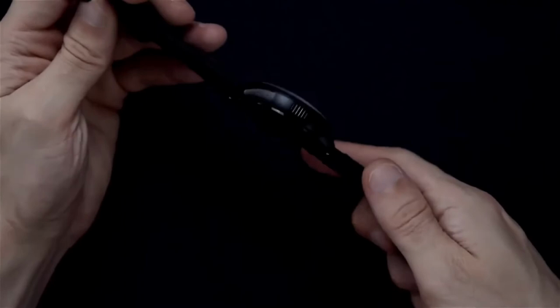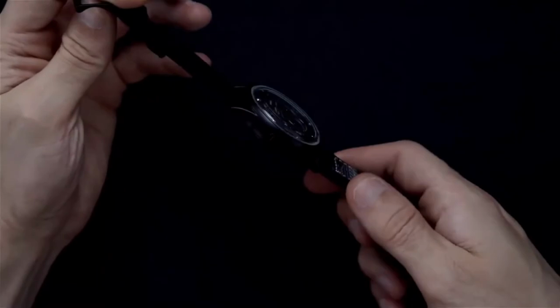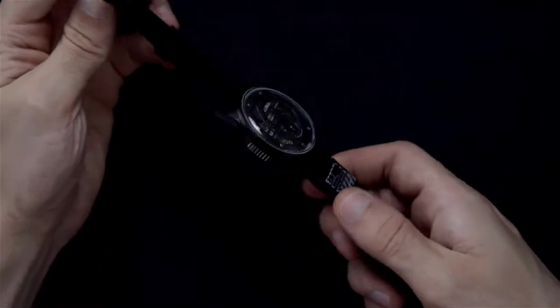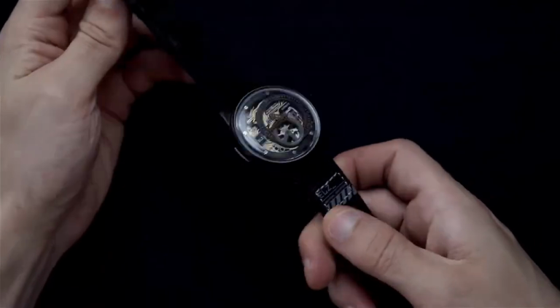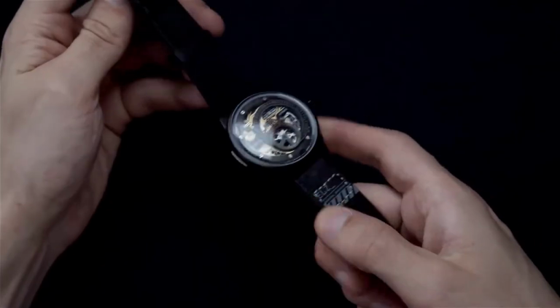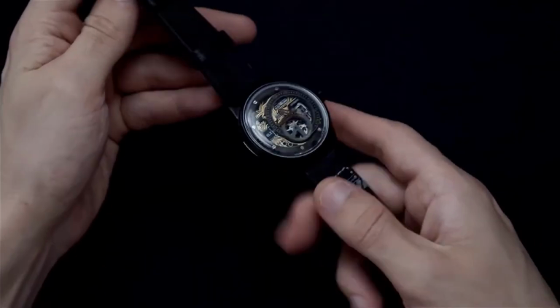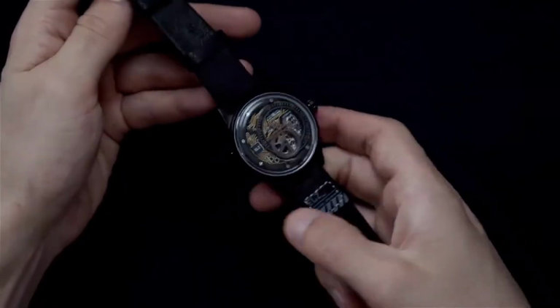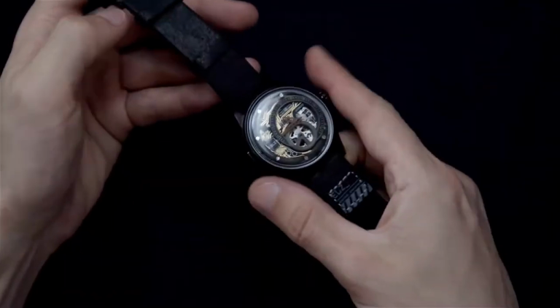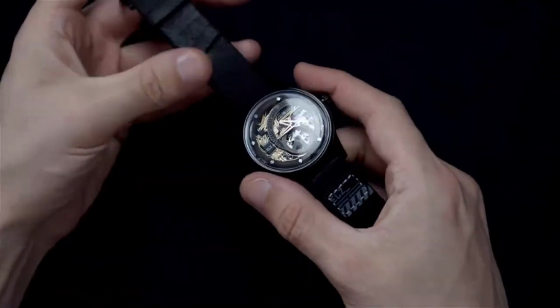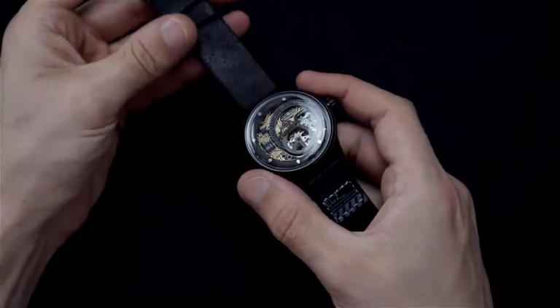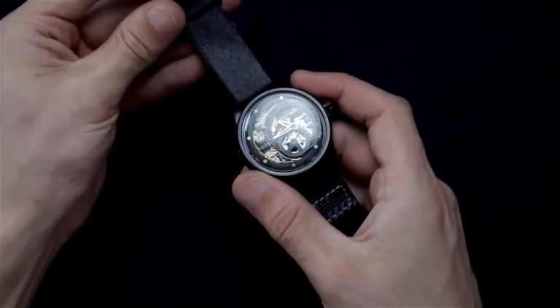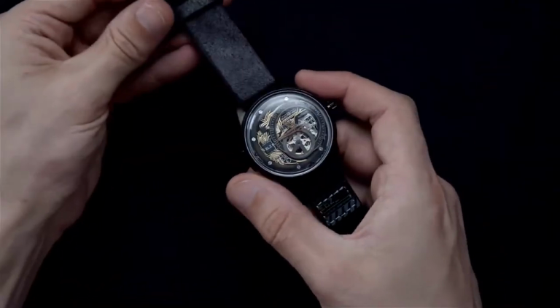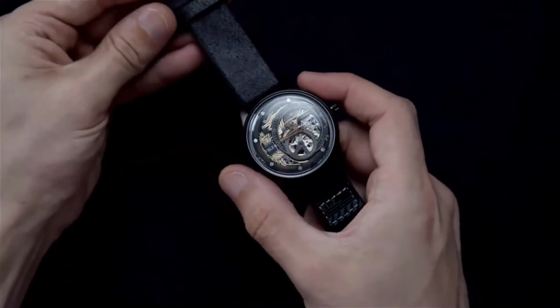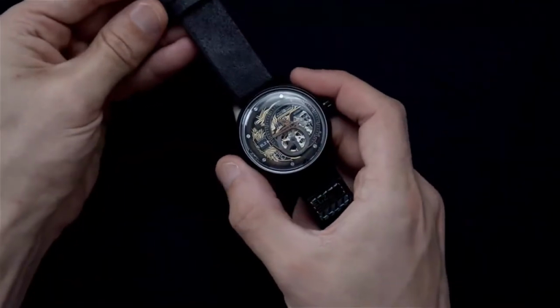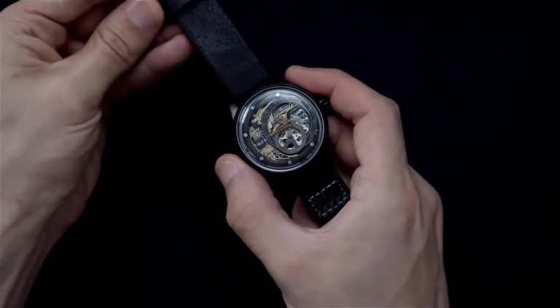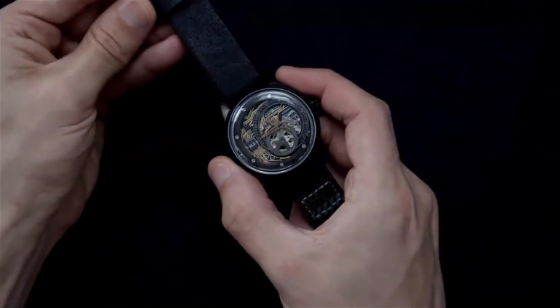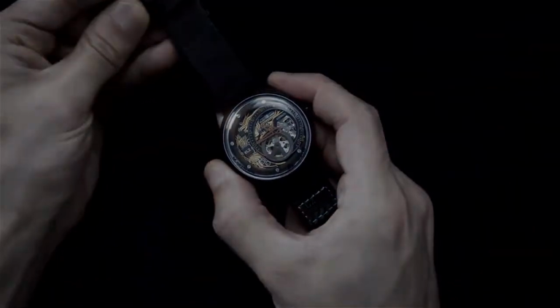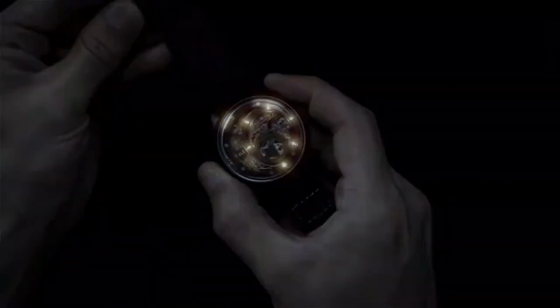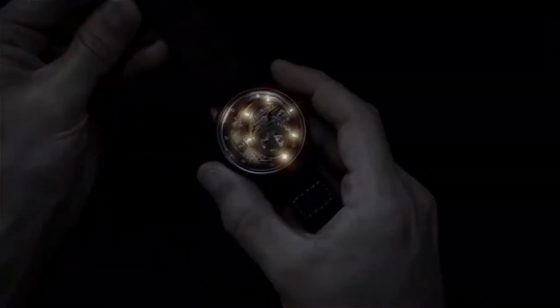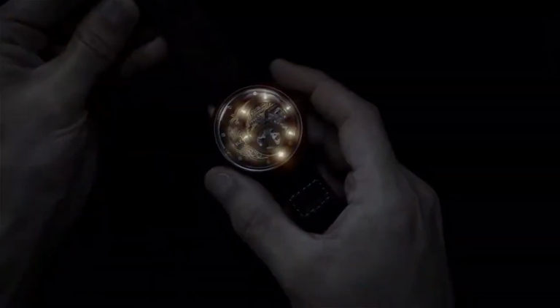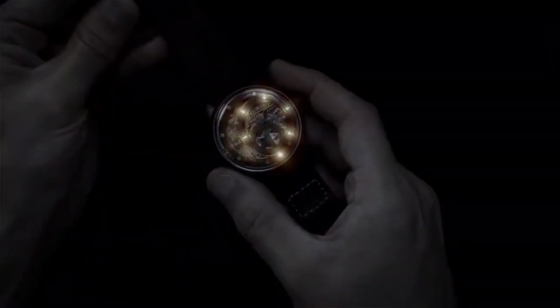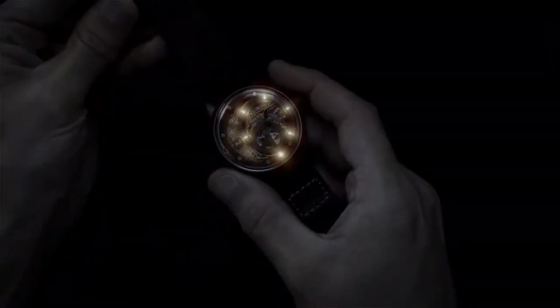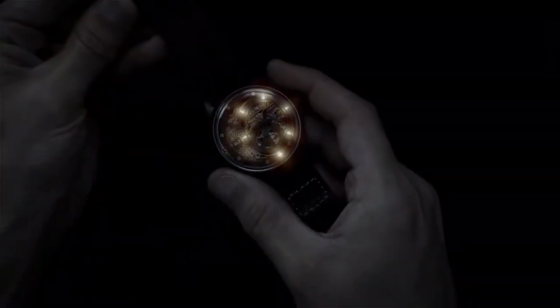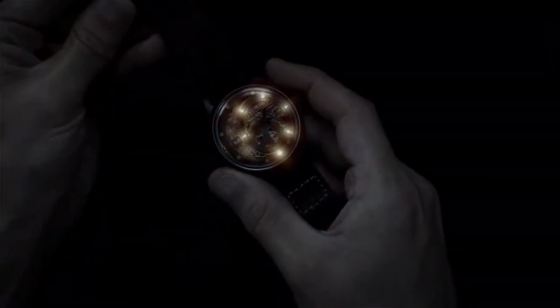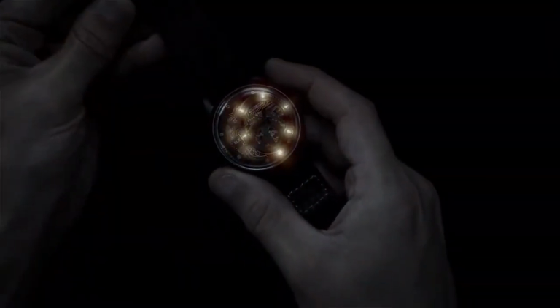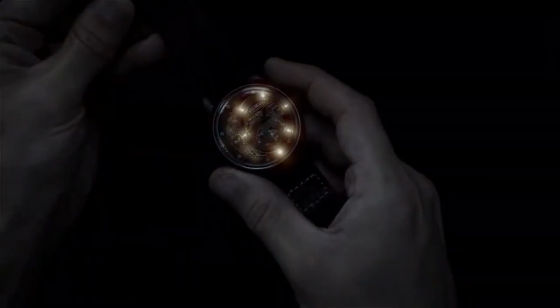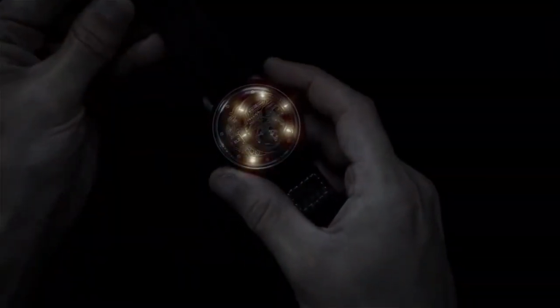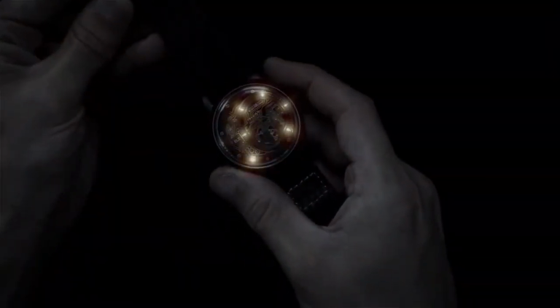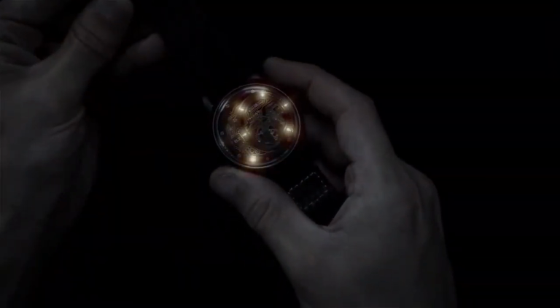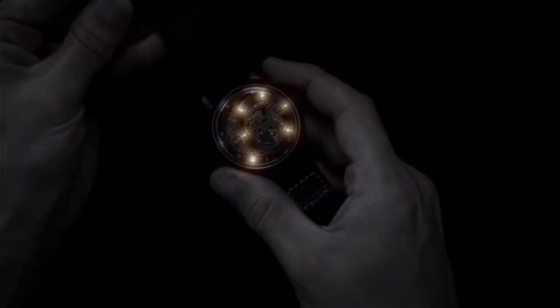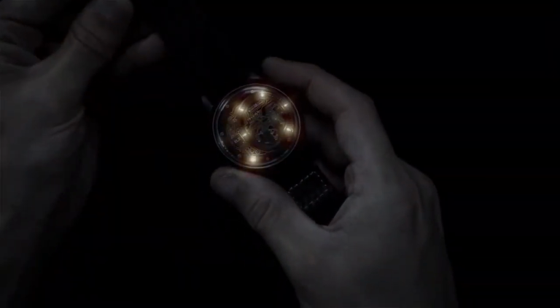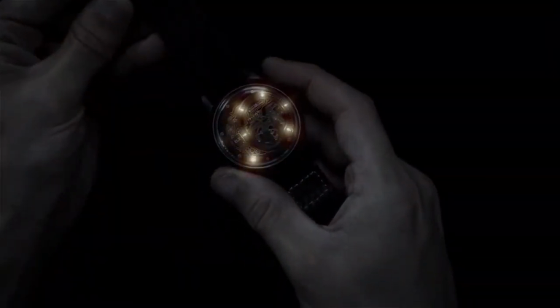By day, a watch with a powerful design. By night, an incredible light experience.